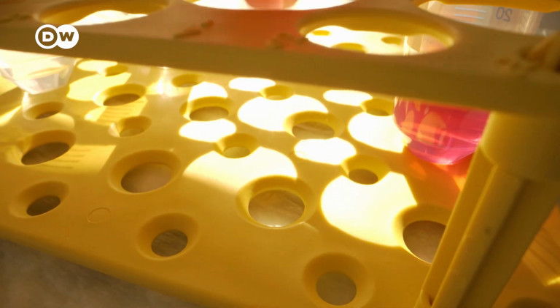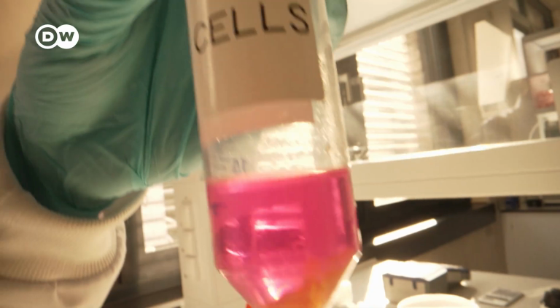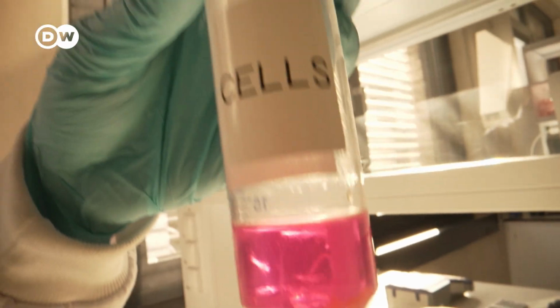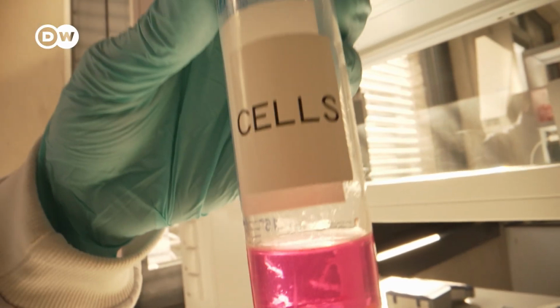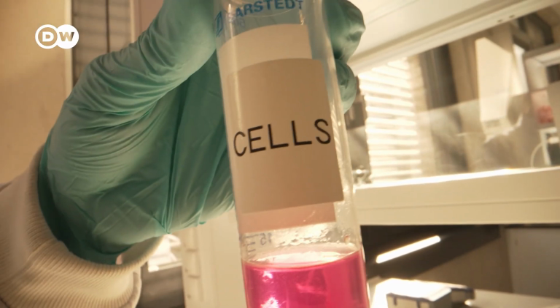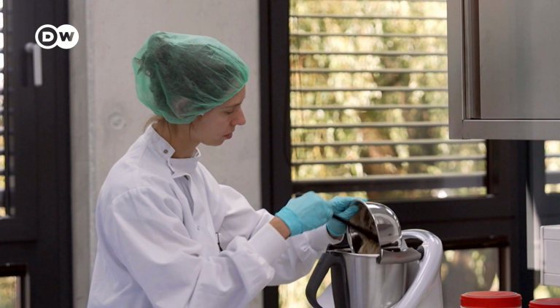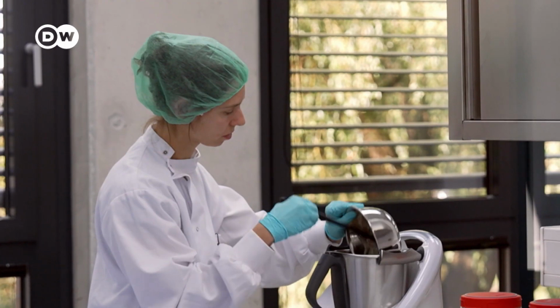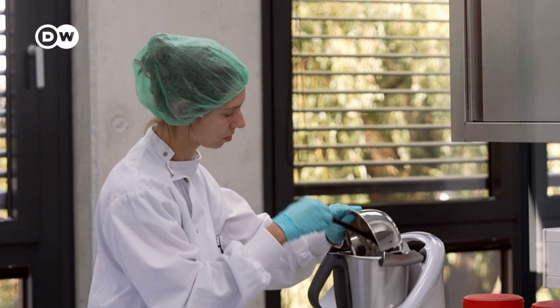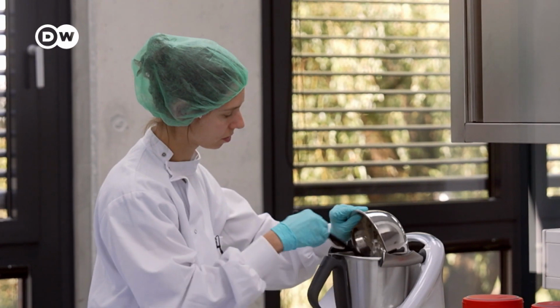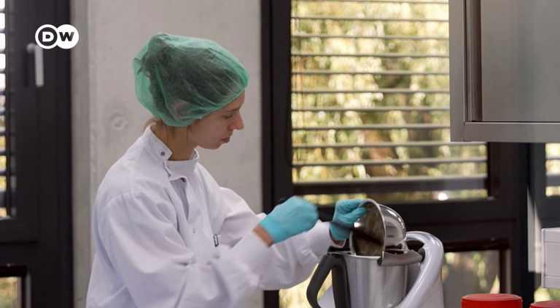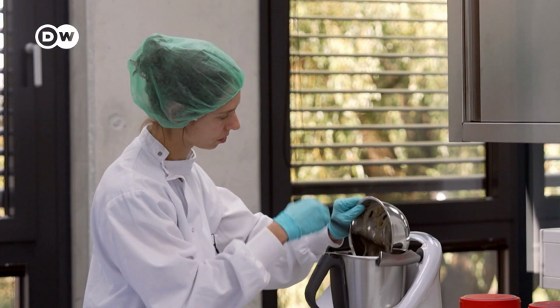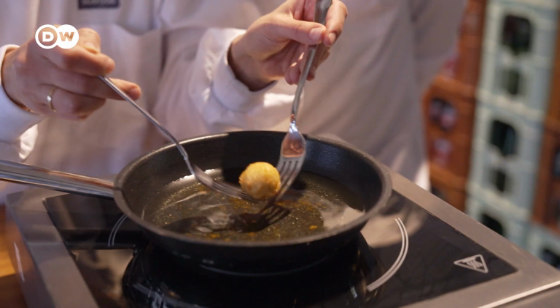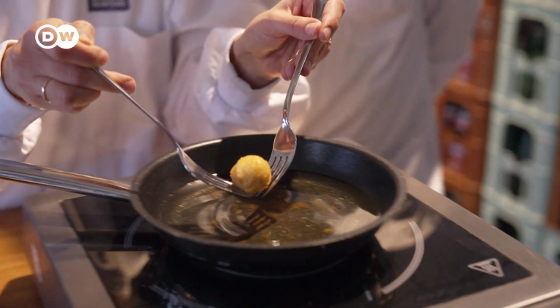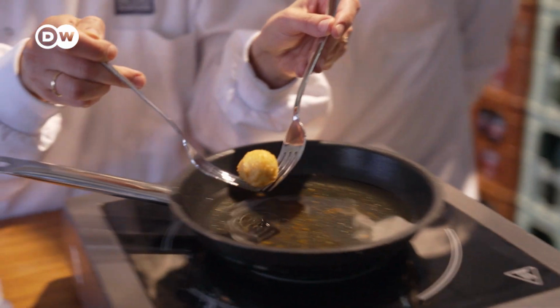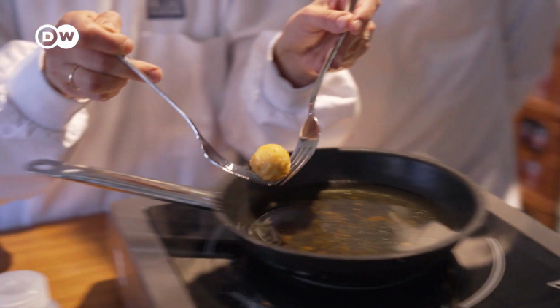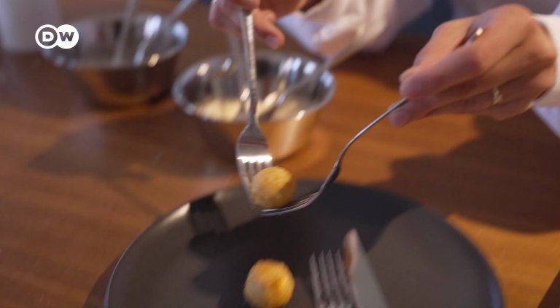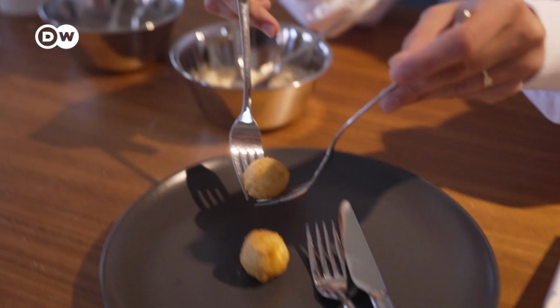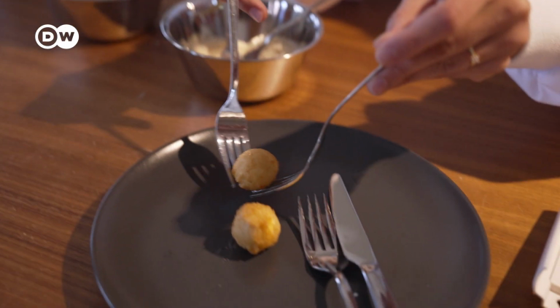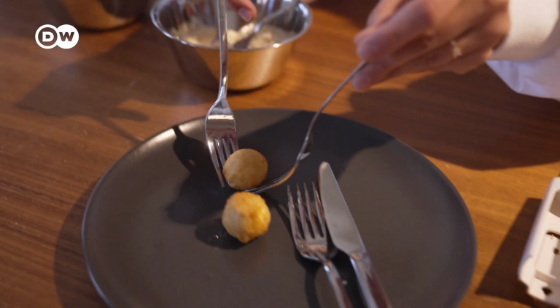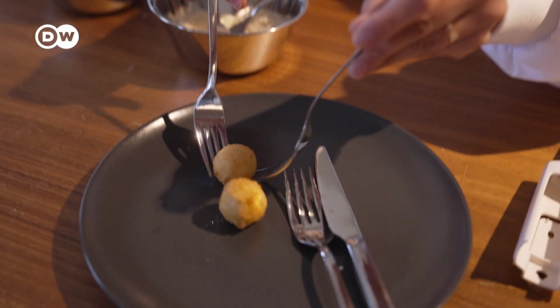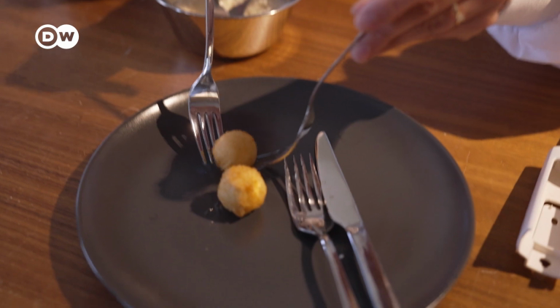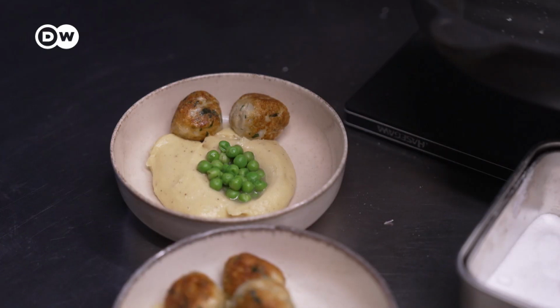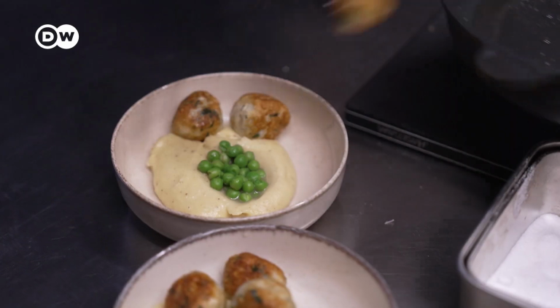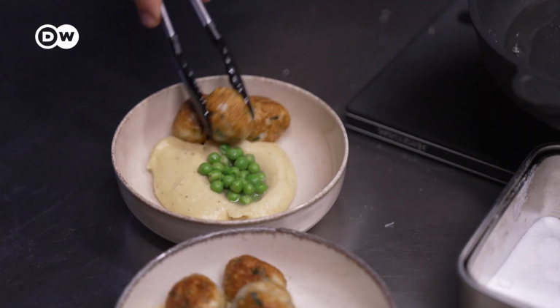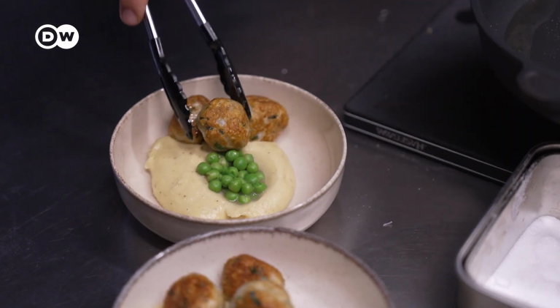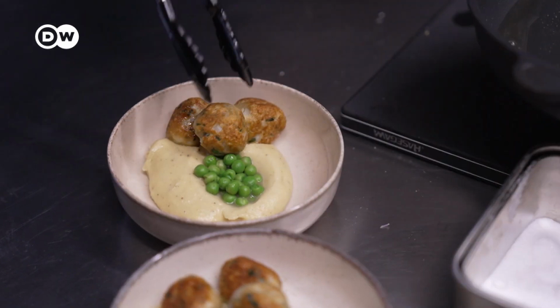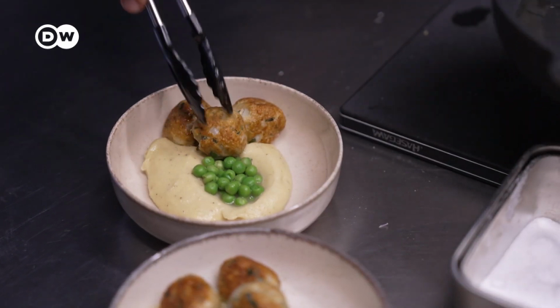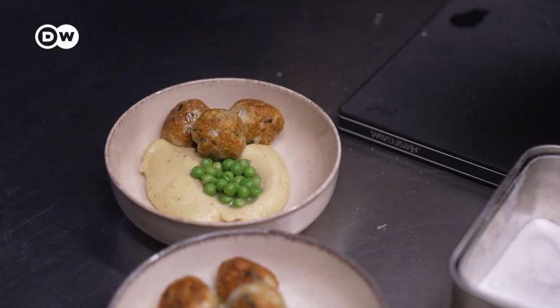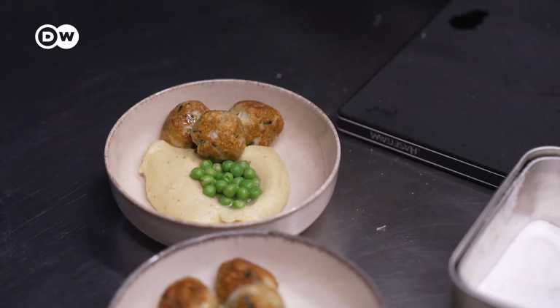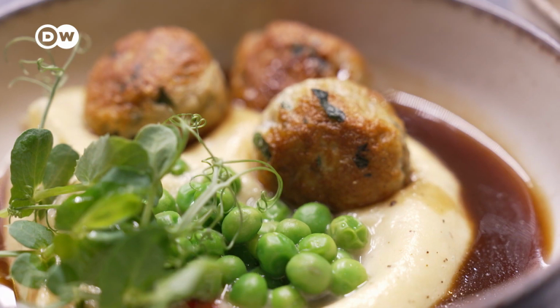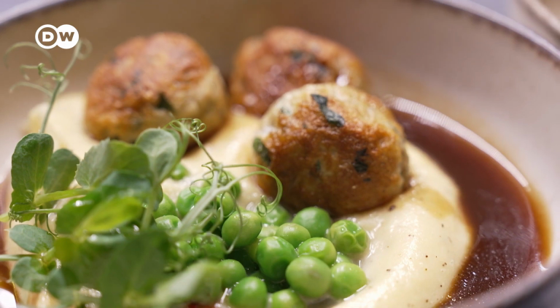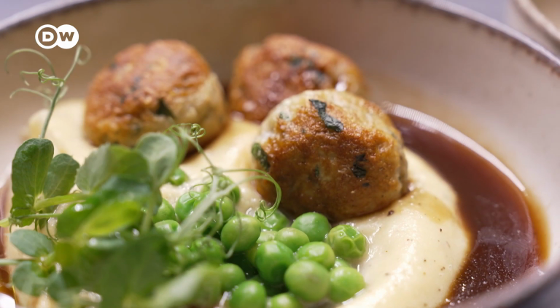But how far along are research and development? Might cultured fish and meat products soon be landing on our dinner tables?